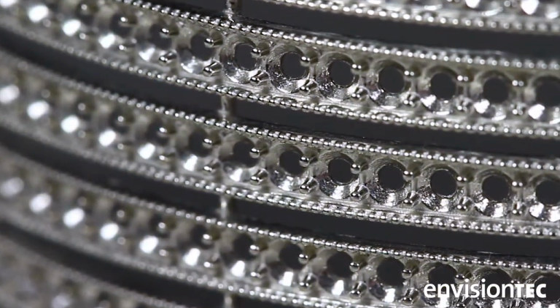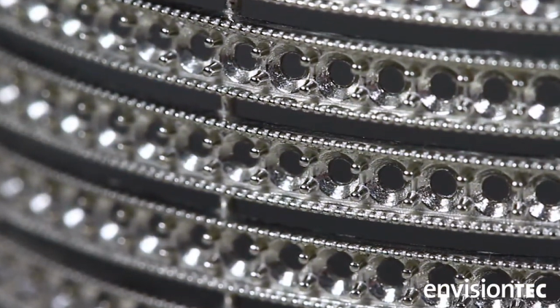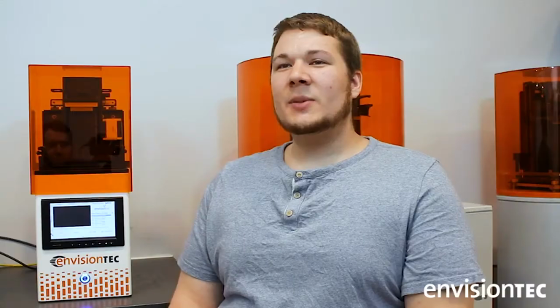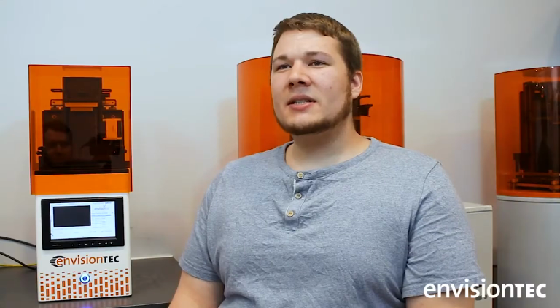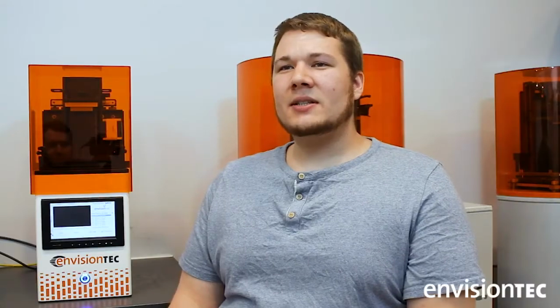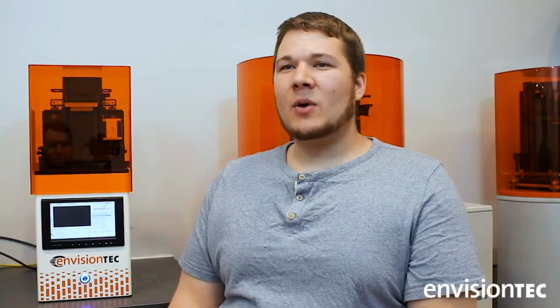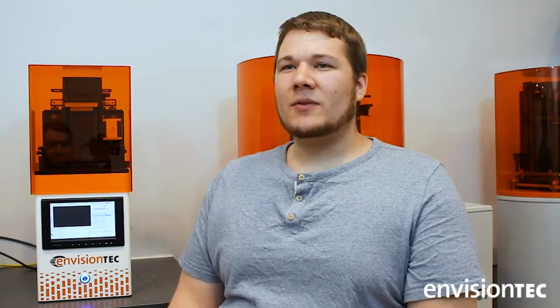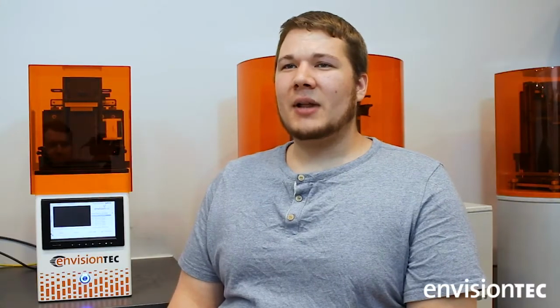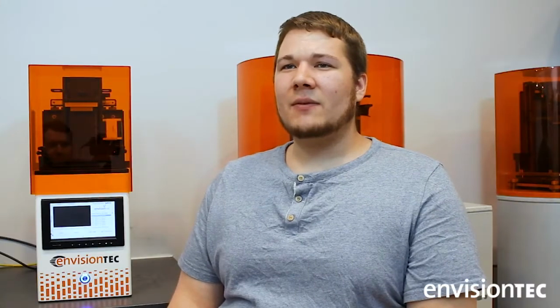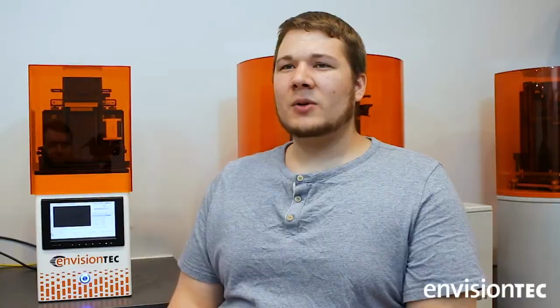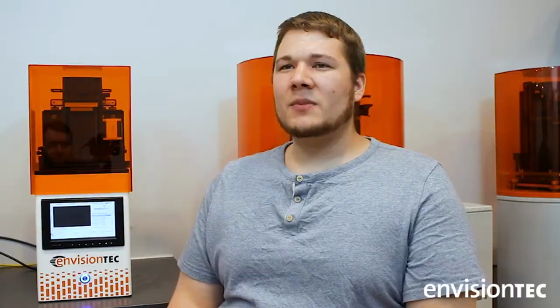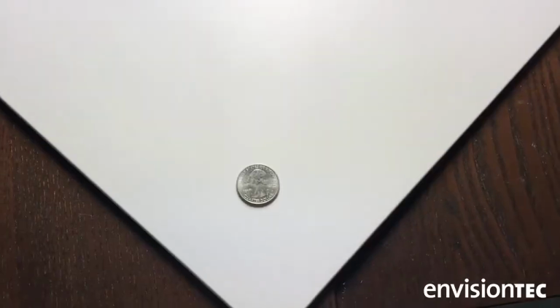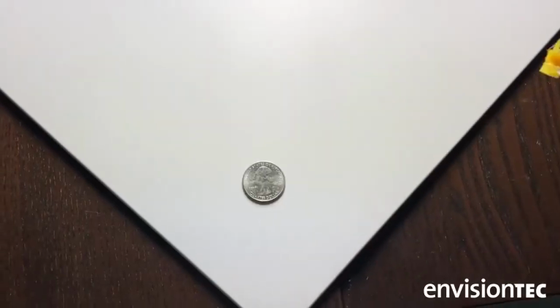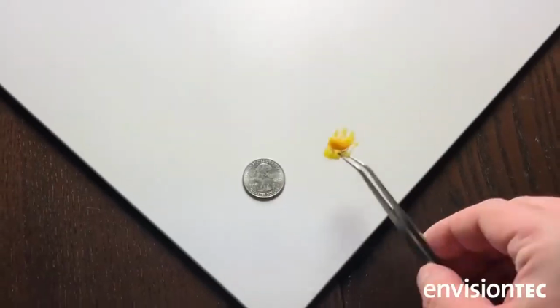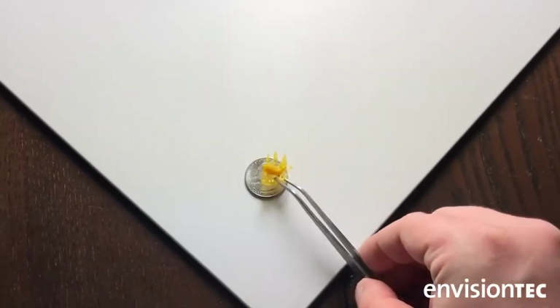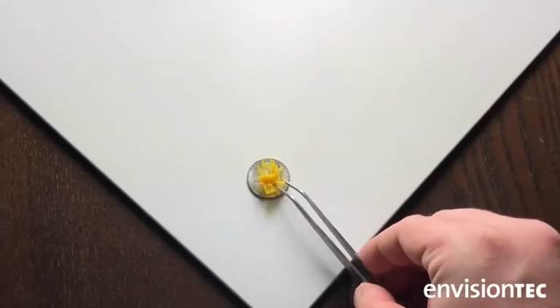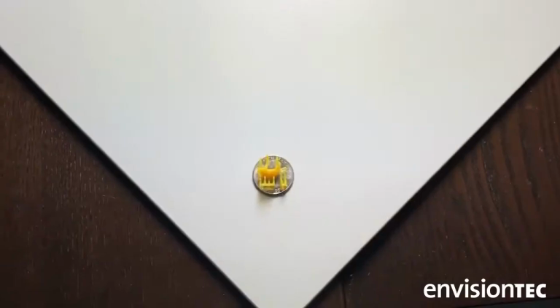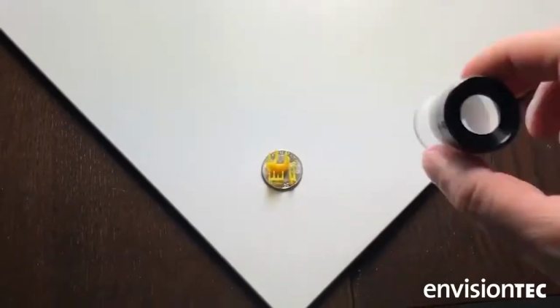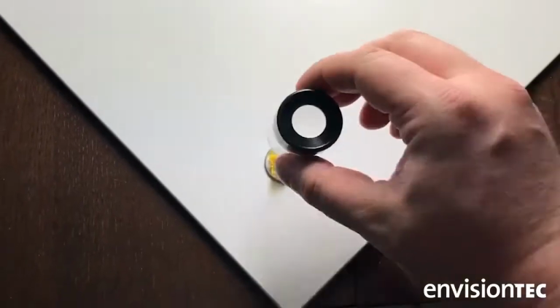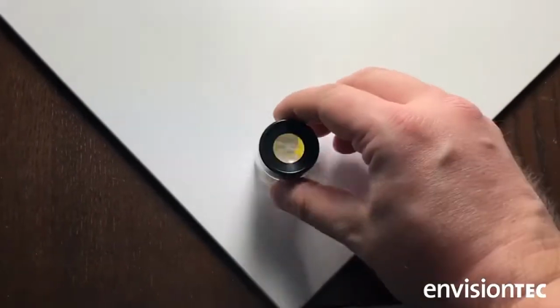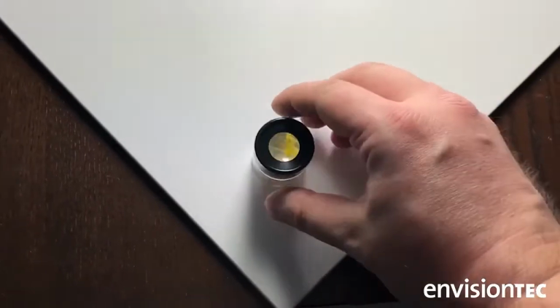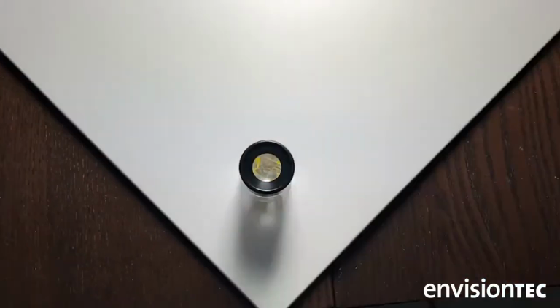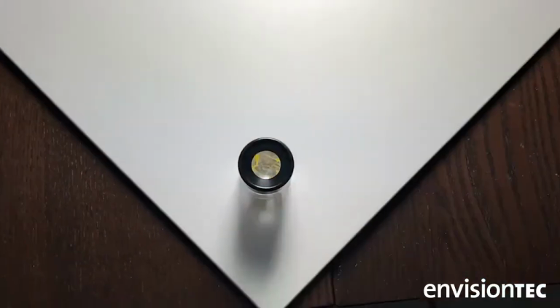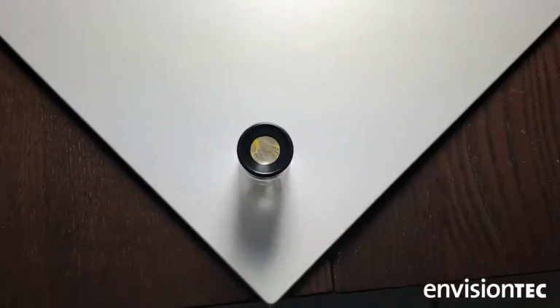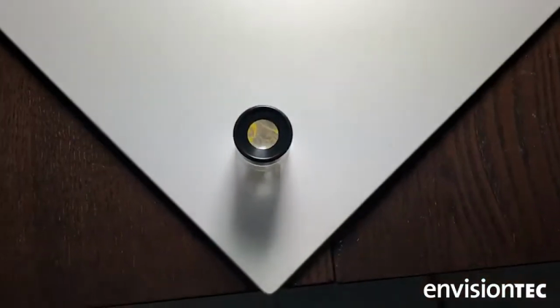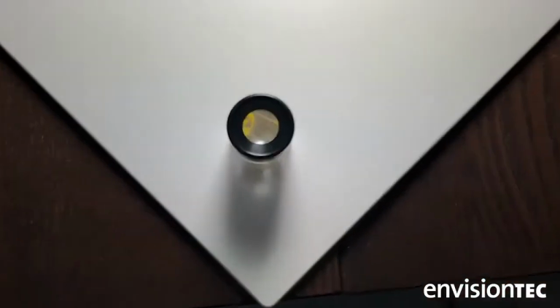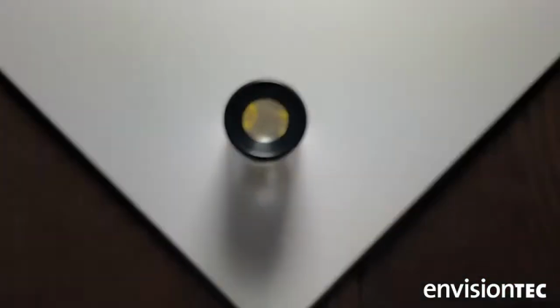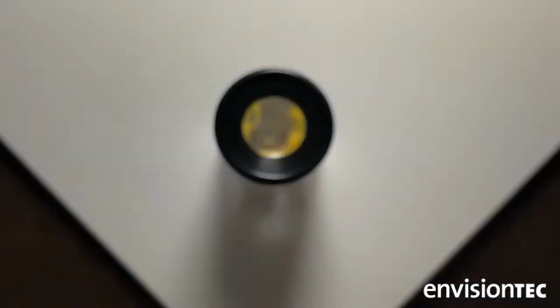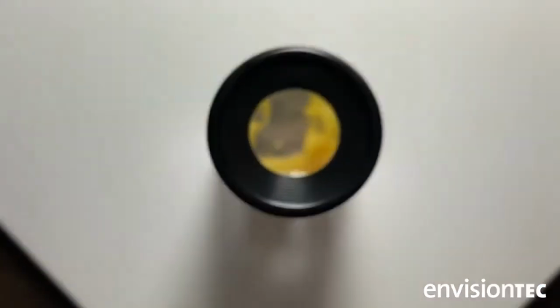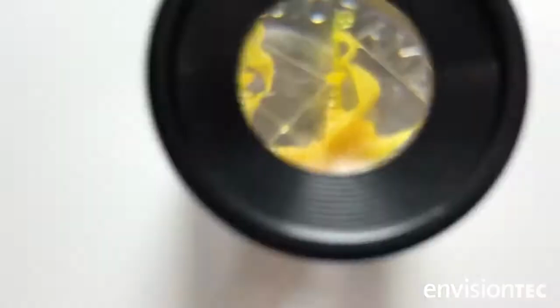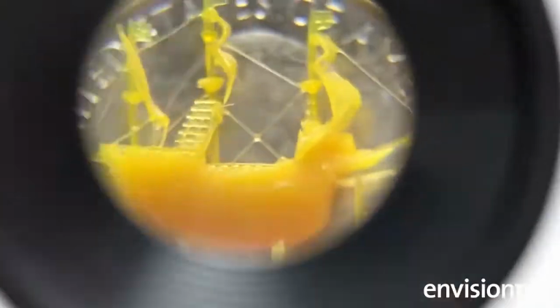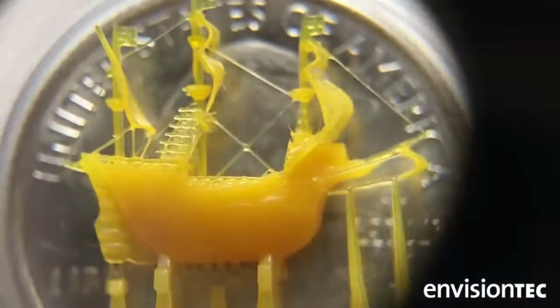The pieces come off the platform clean, crisp — everything comes out perfect.